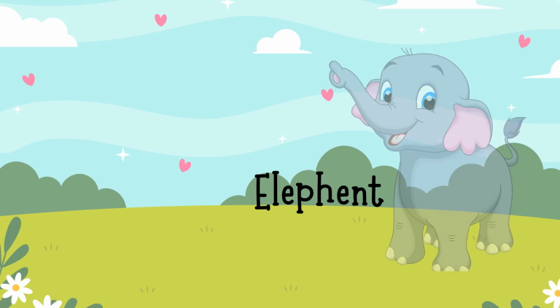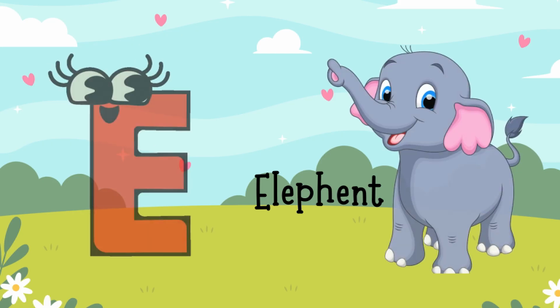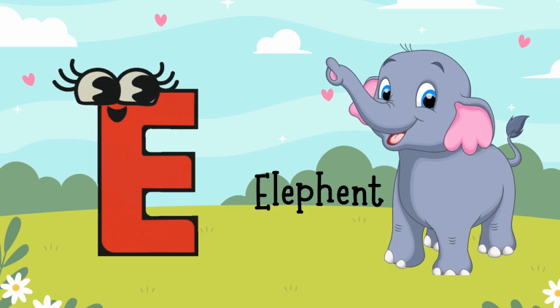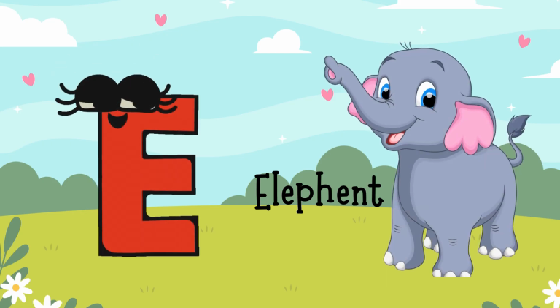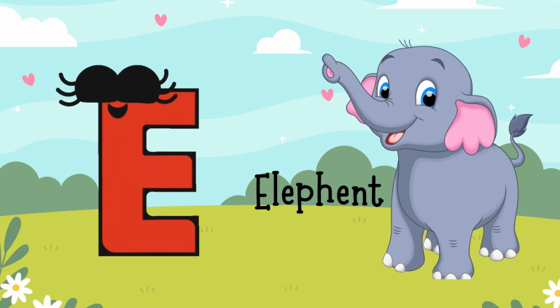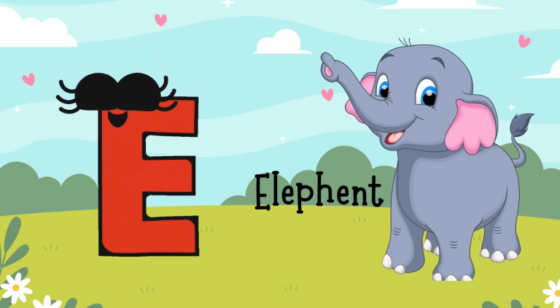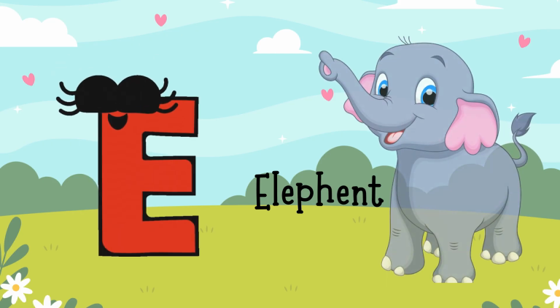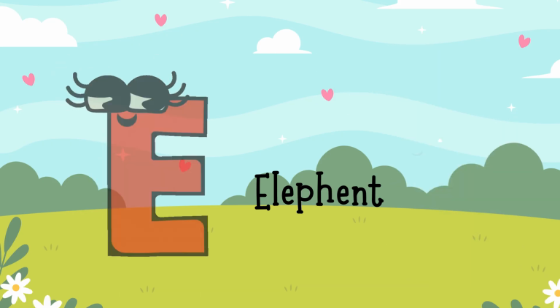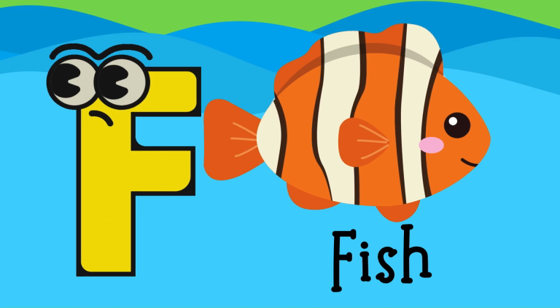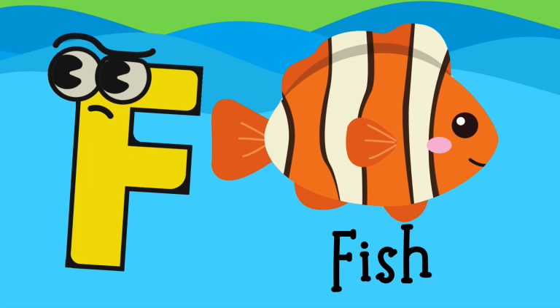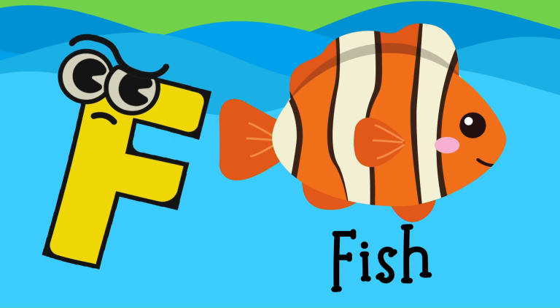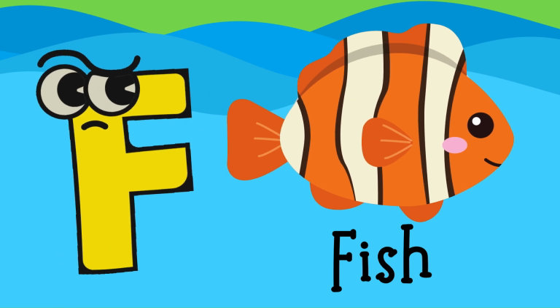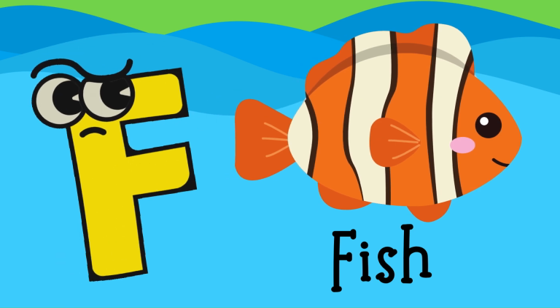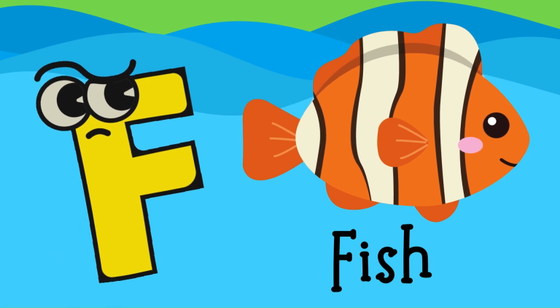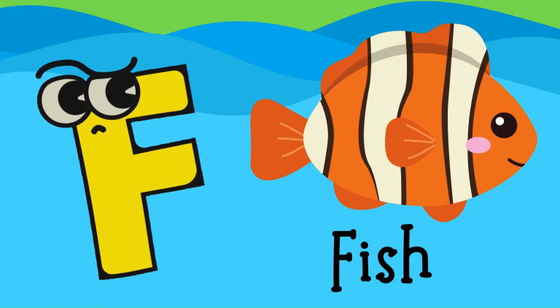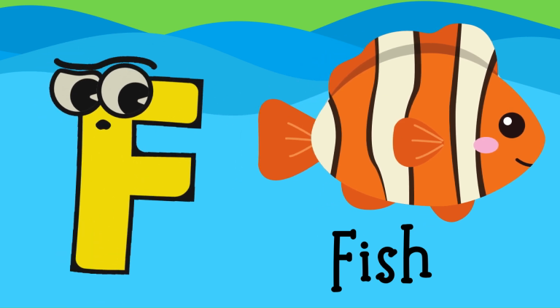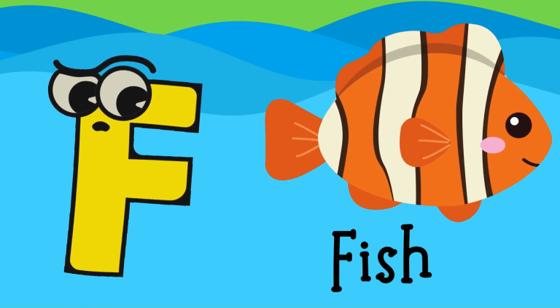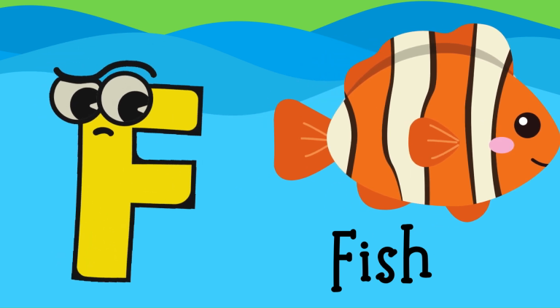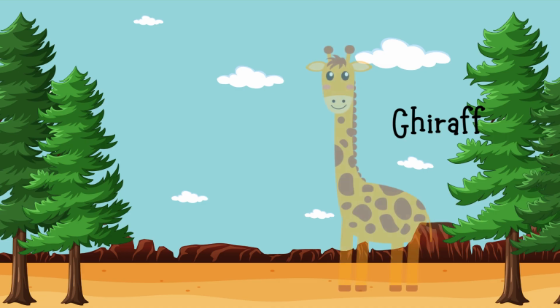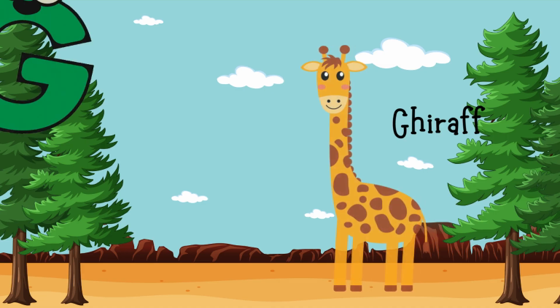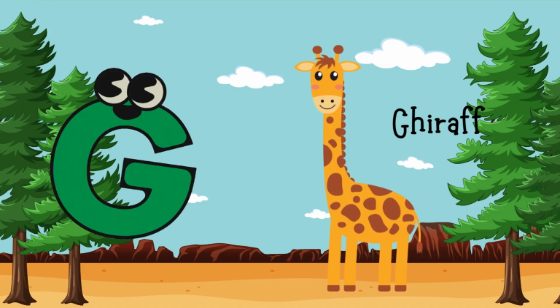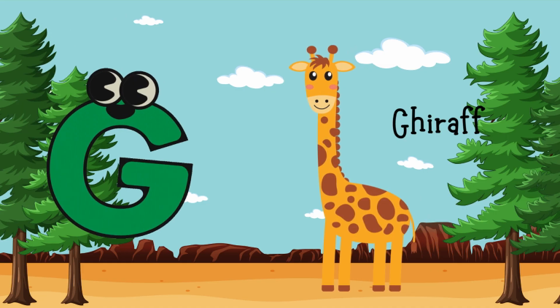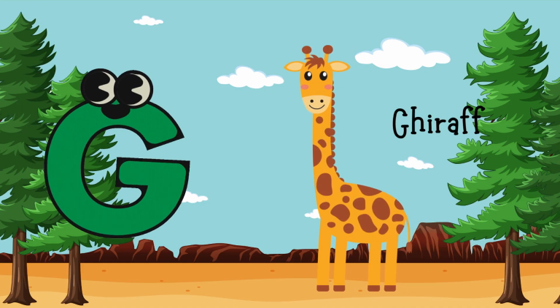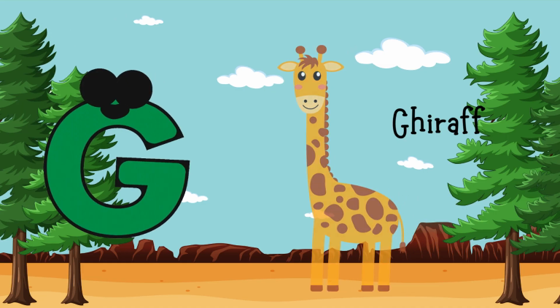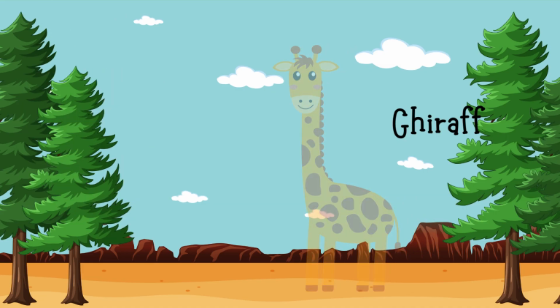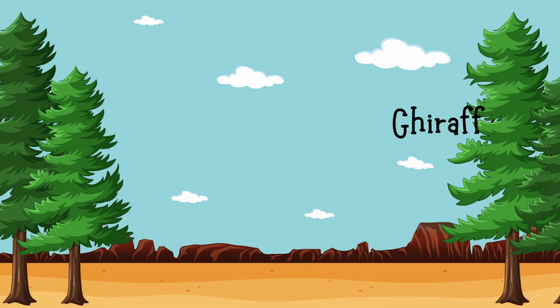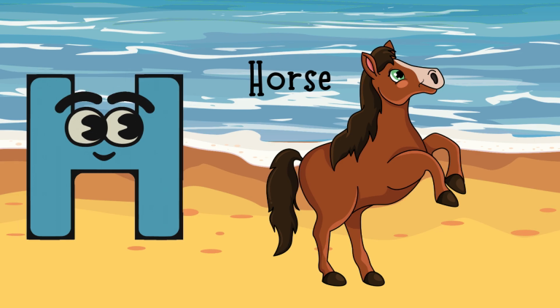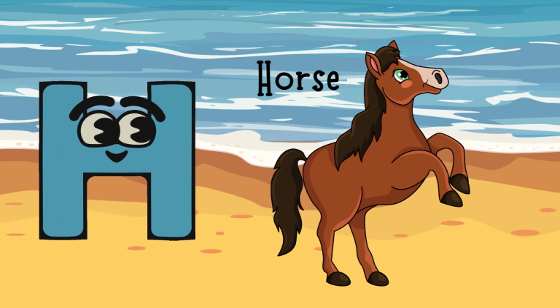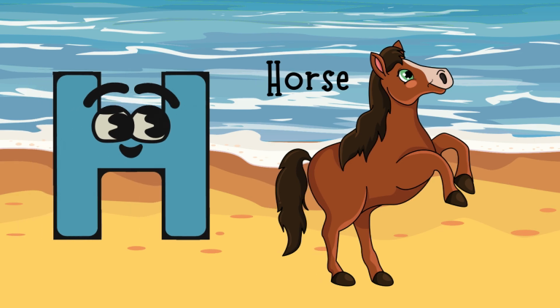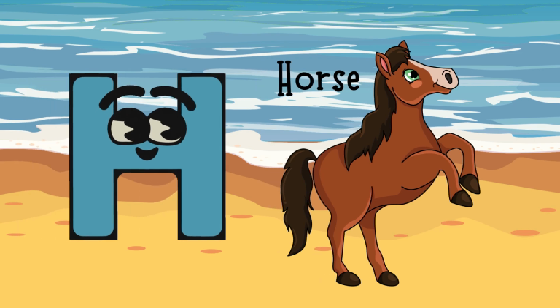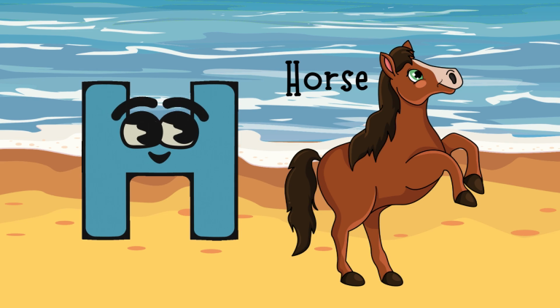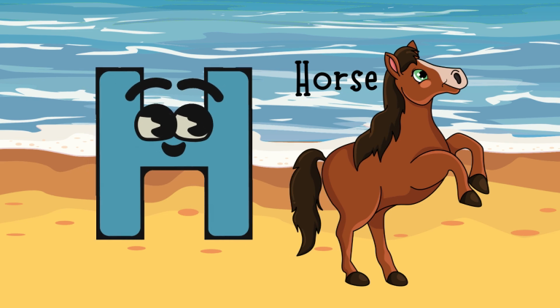E for Elephant, F for Fish, G for Giraffe, H for Horse.